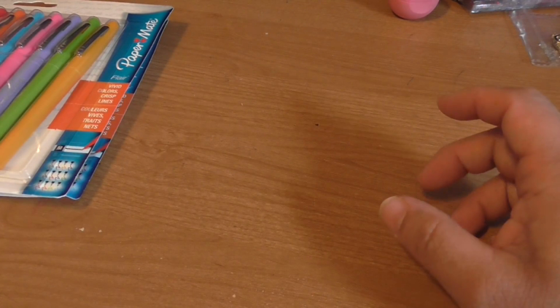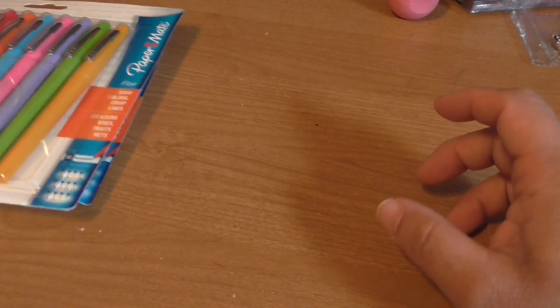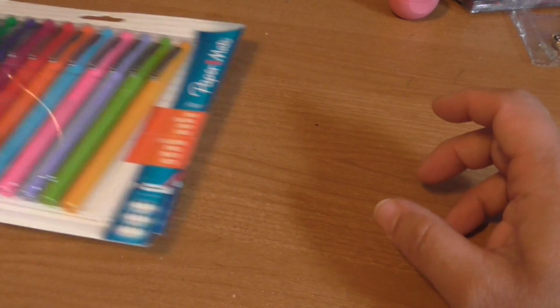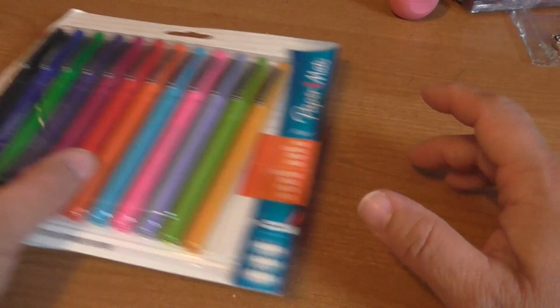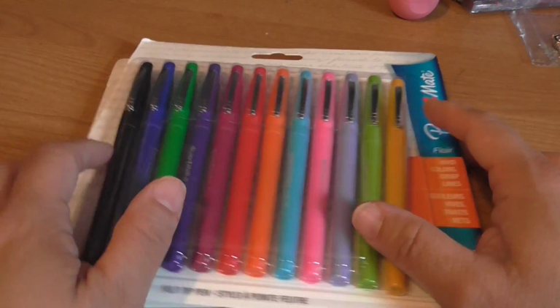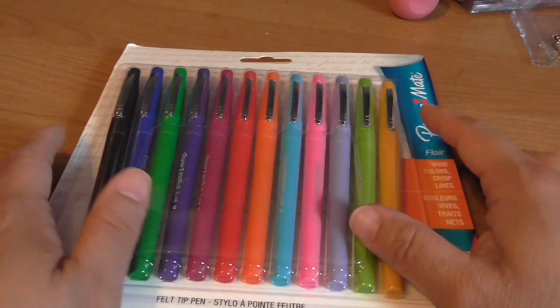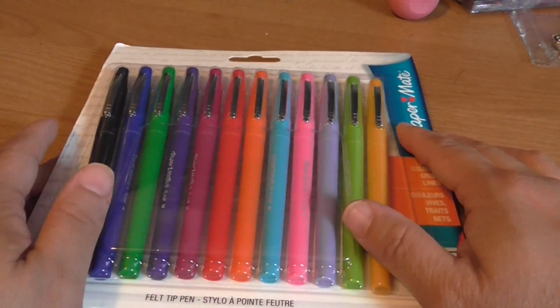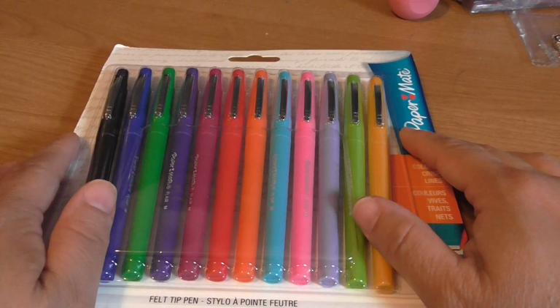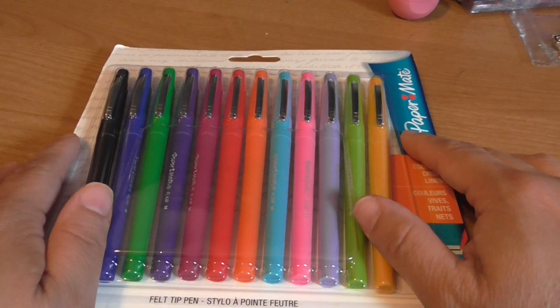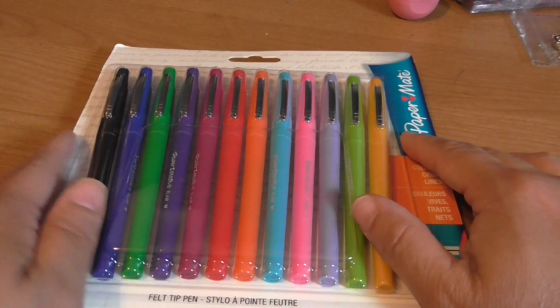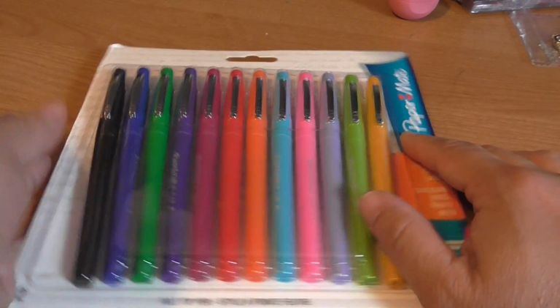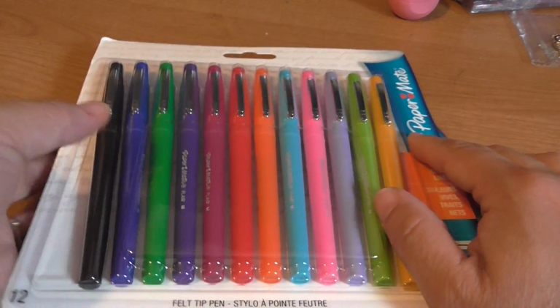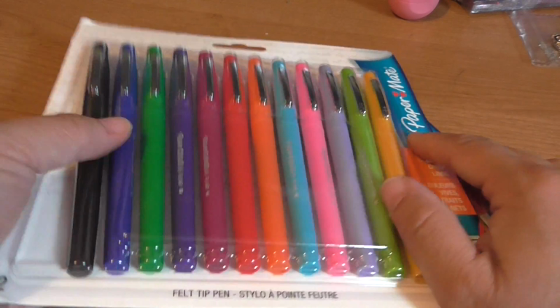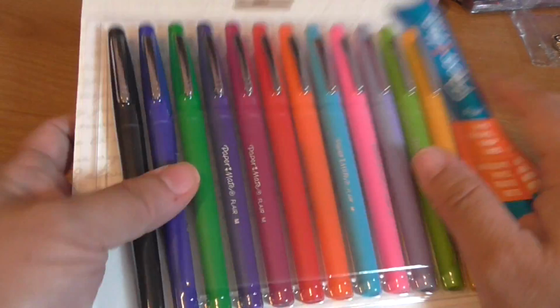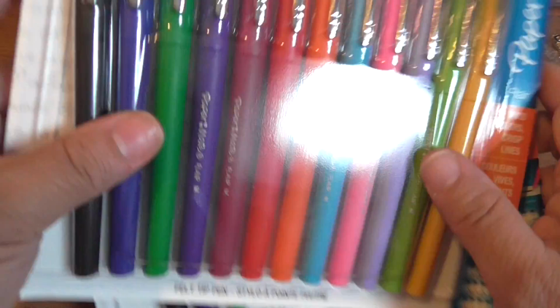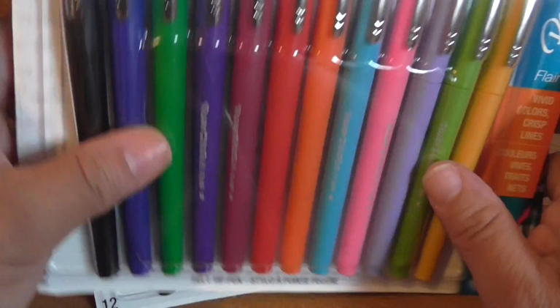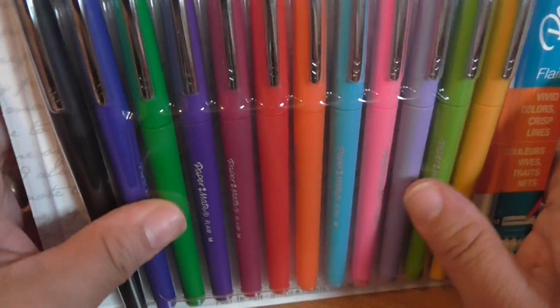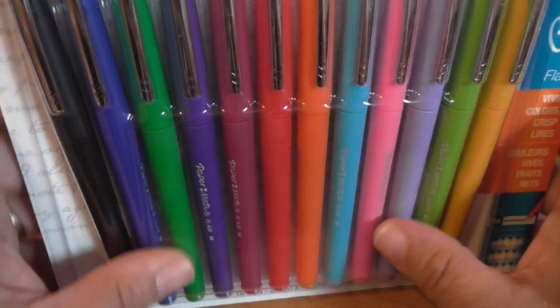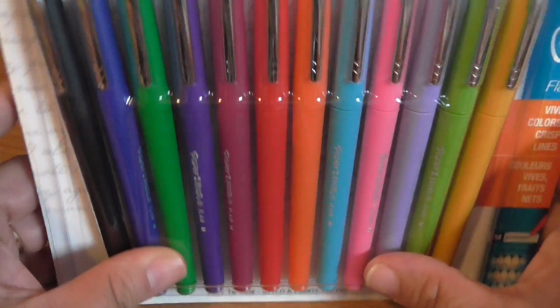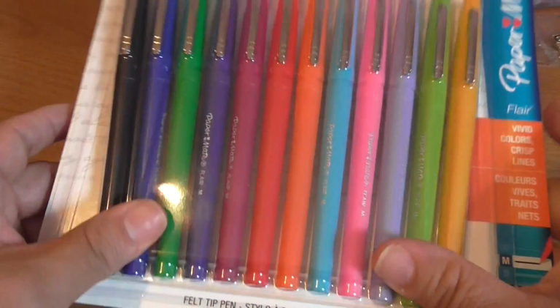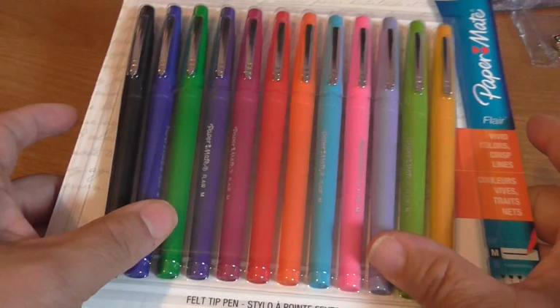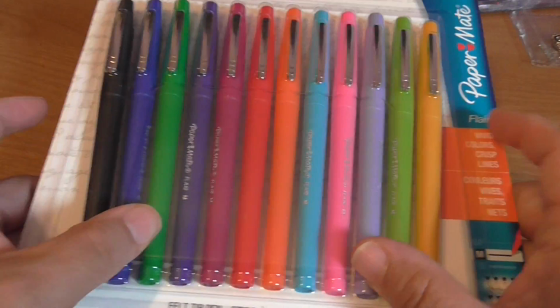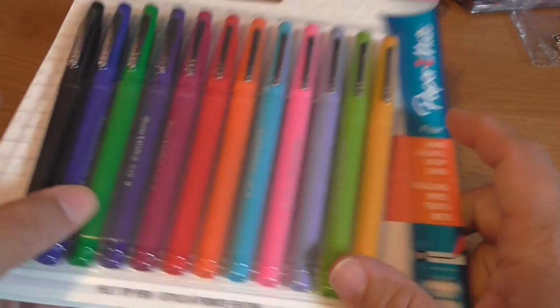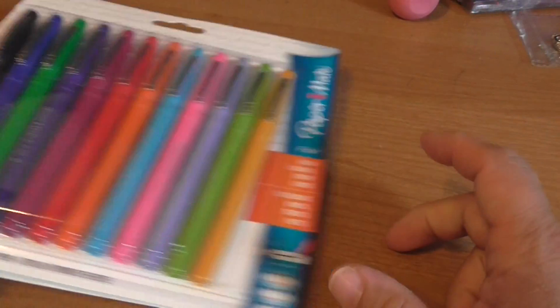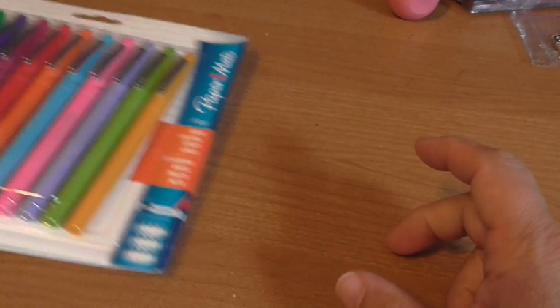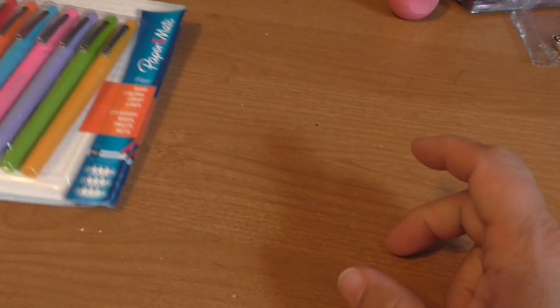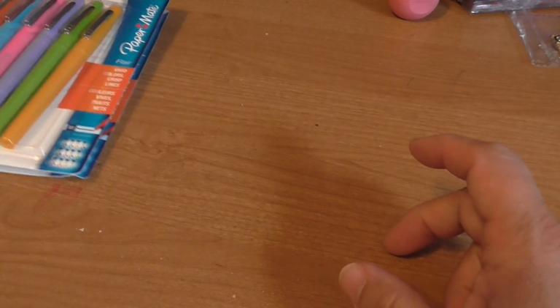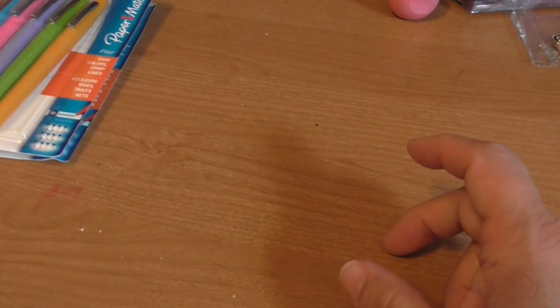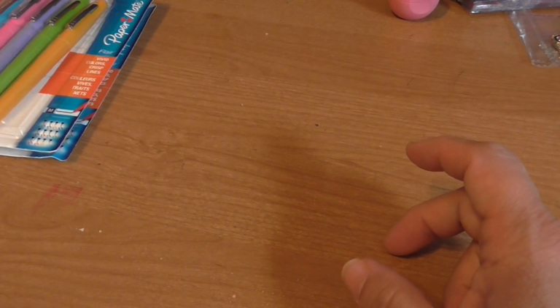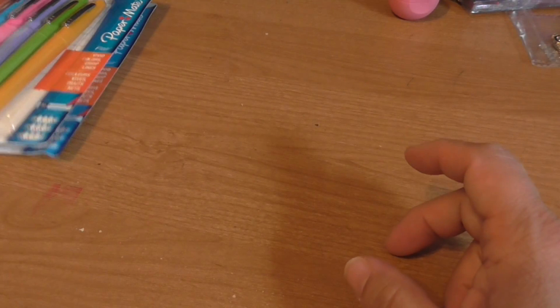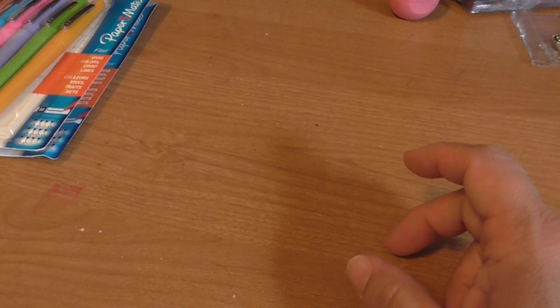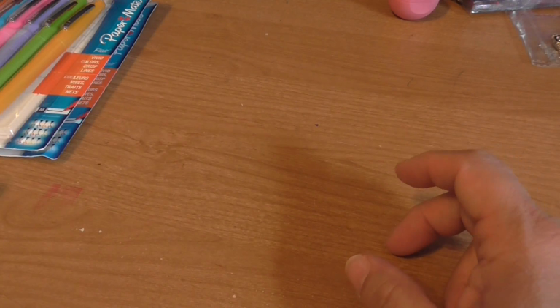So I bought two of these and I'm excited to start using them, especially if you watch my video on my planner — I can't wait to start using these pretty colors on that planner.